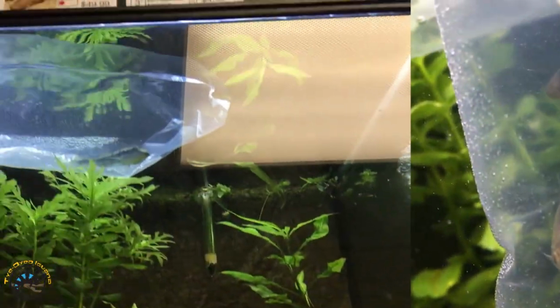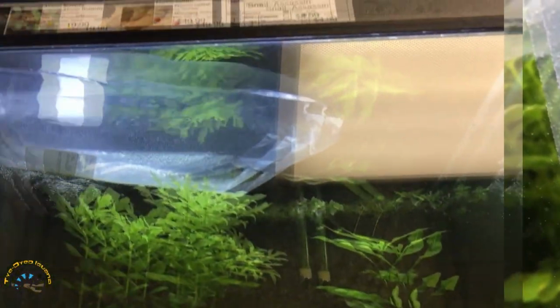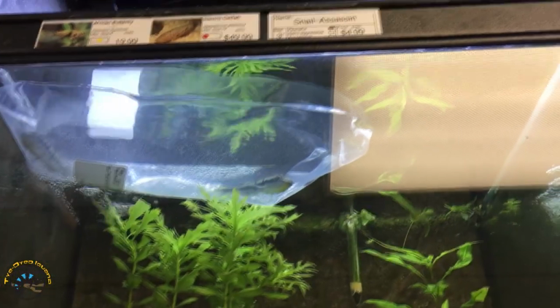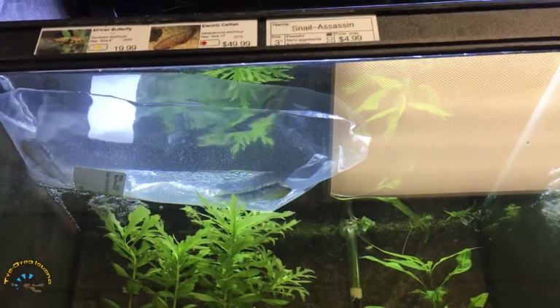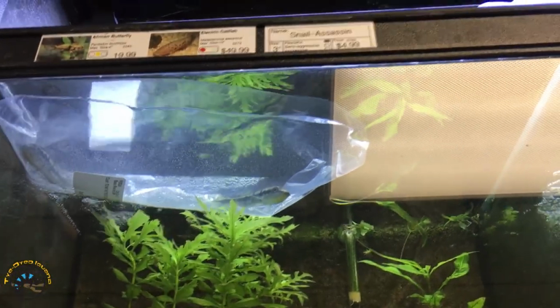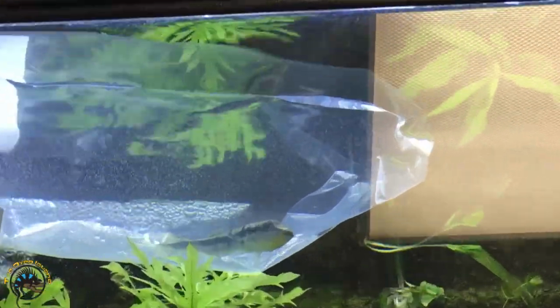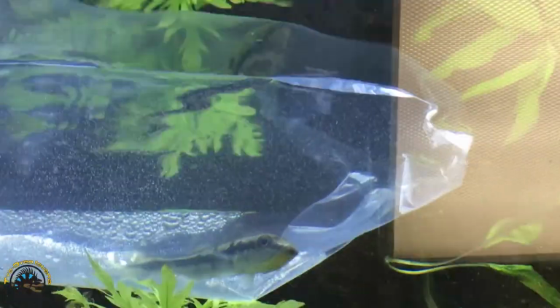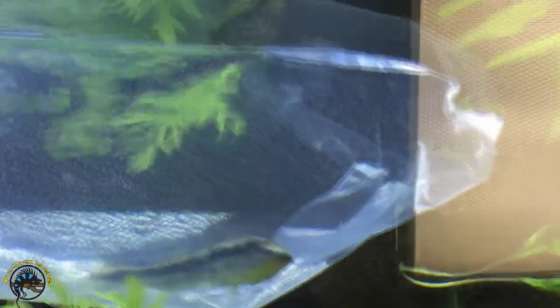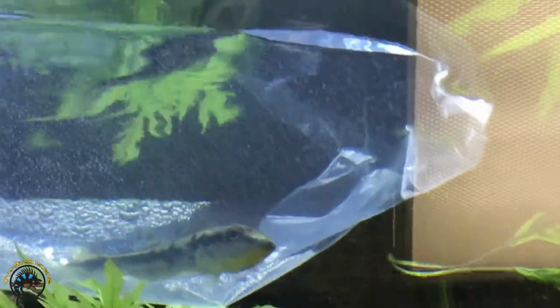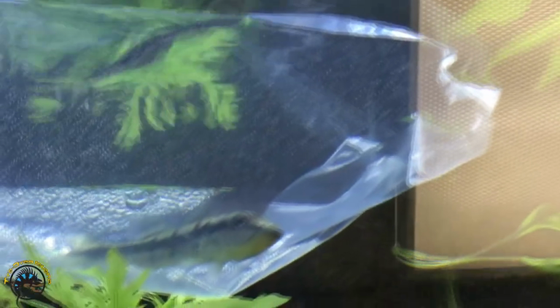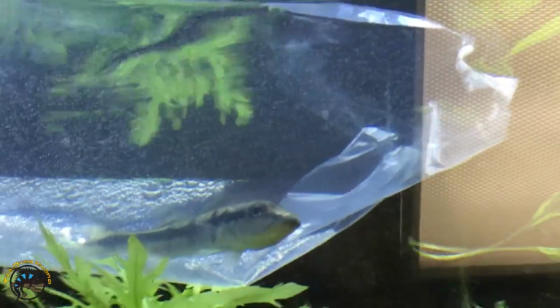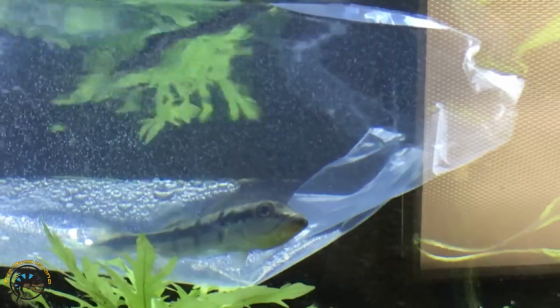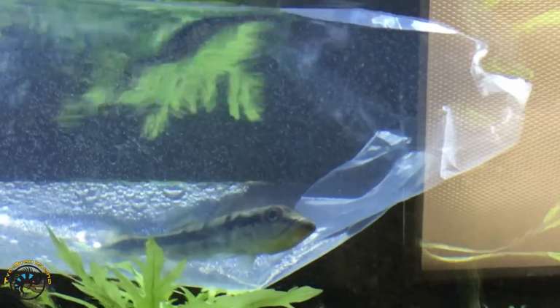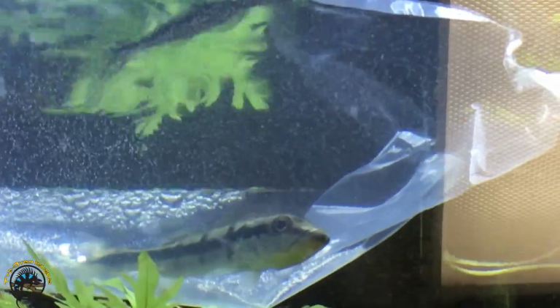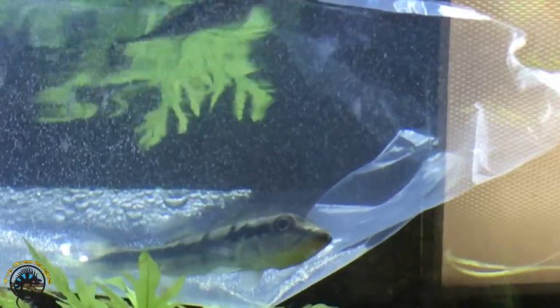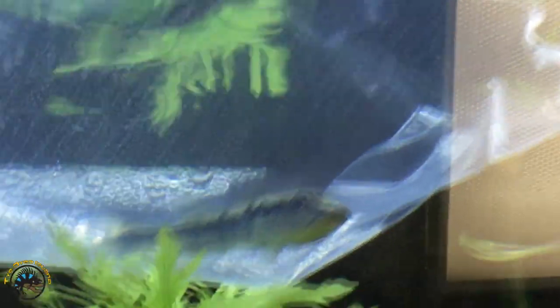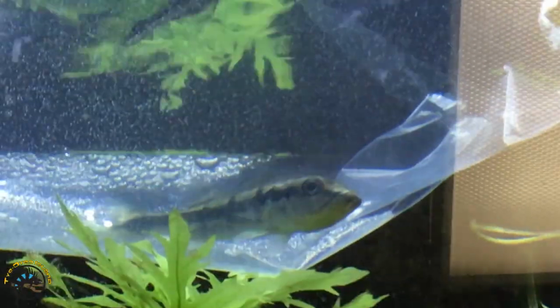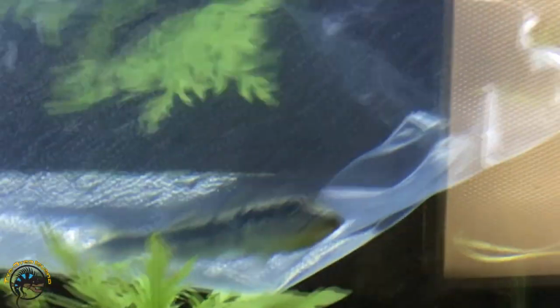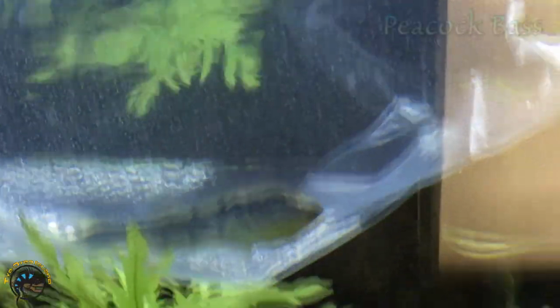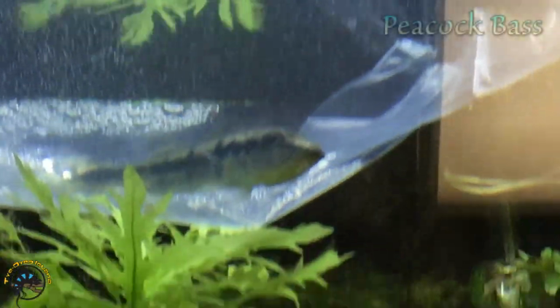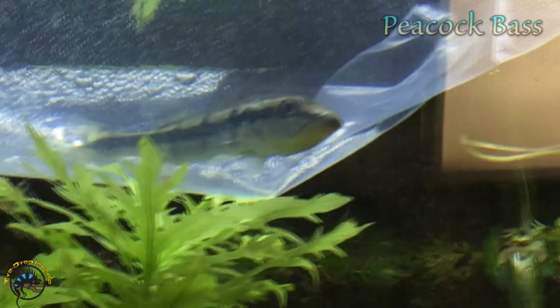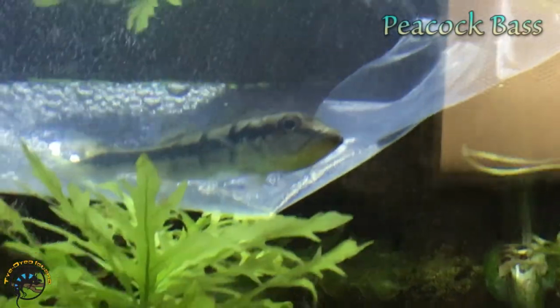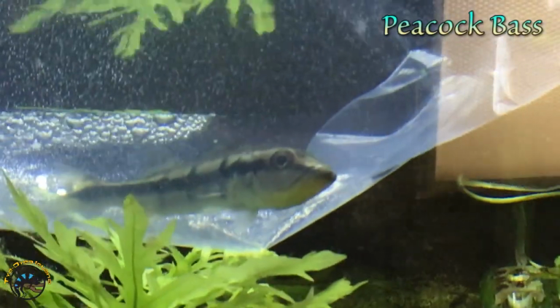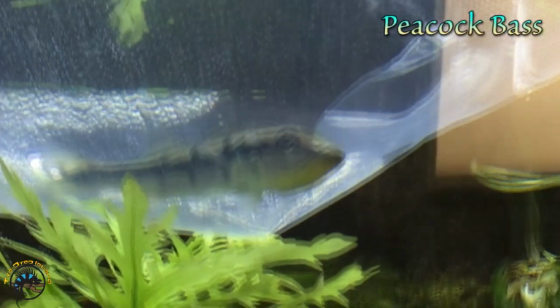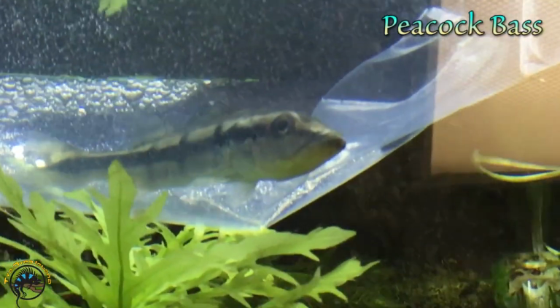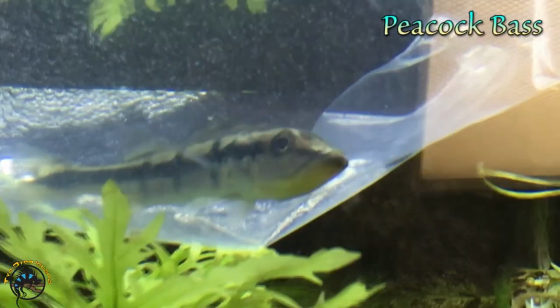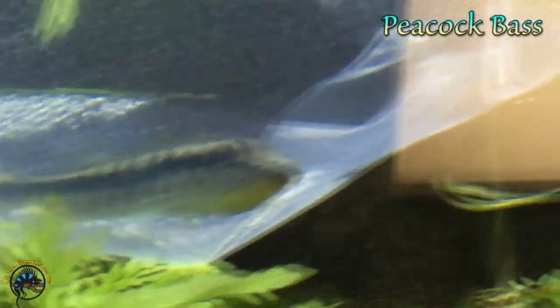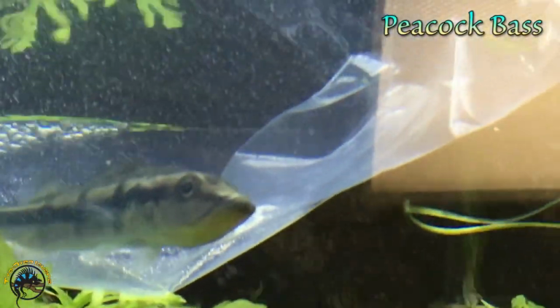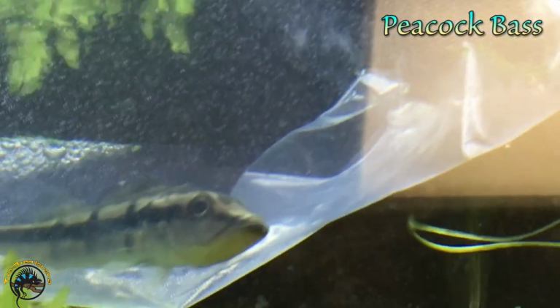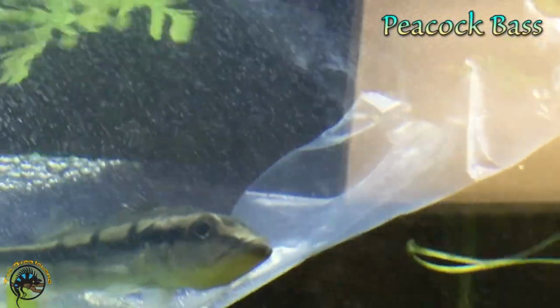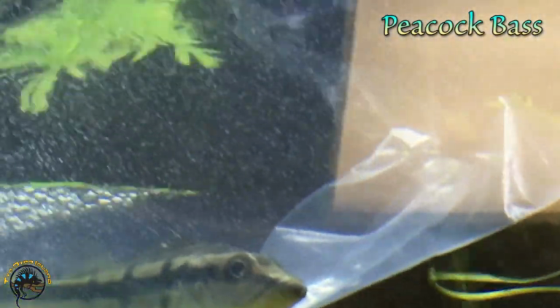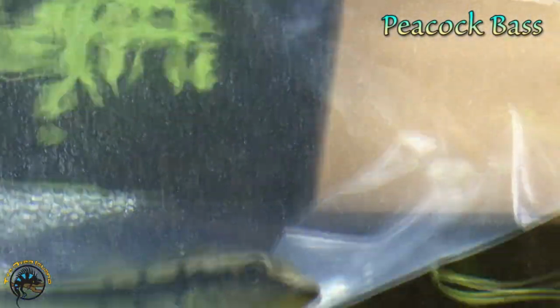And these guys we definitely haven't had in a while. These are peacock bass - they came in pretty big.